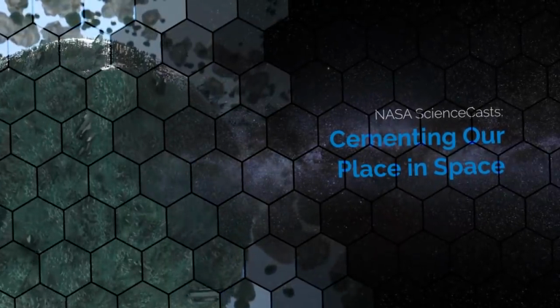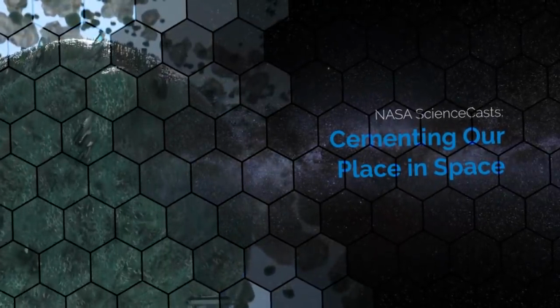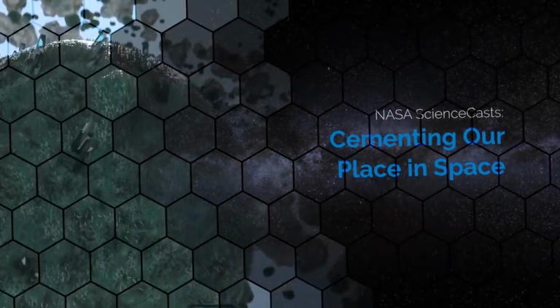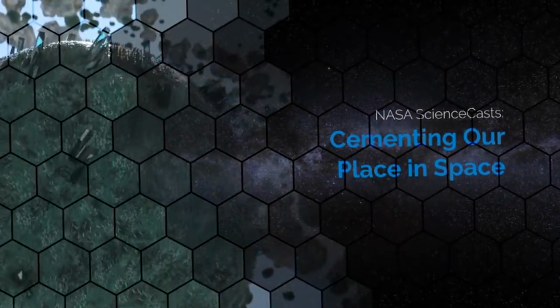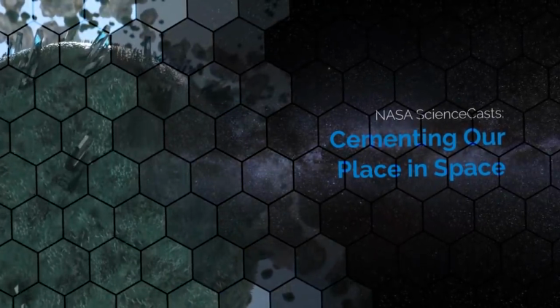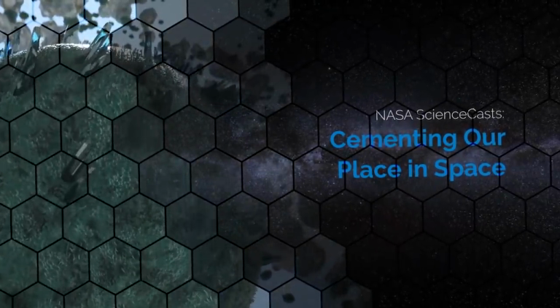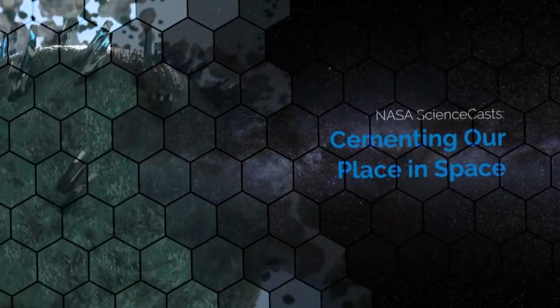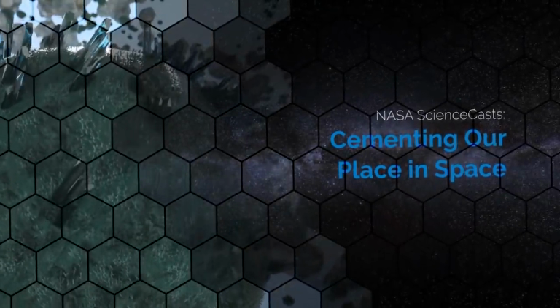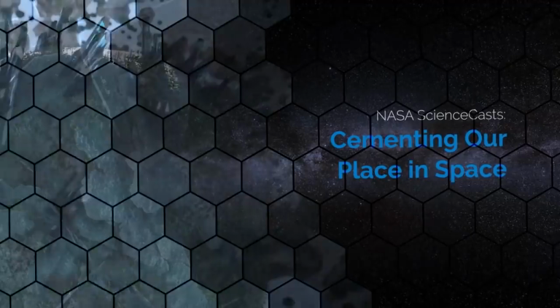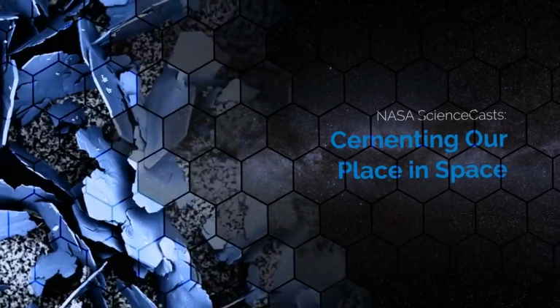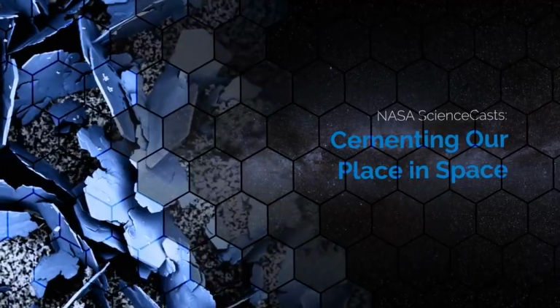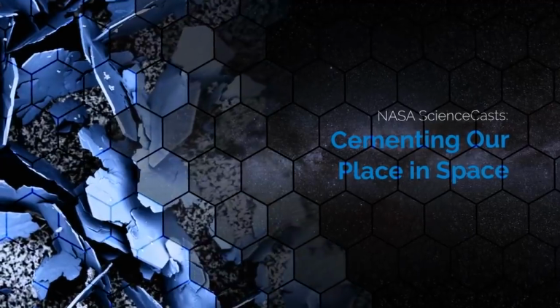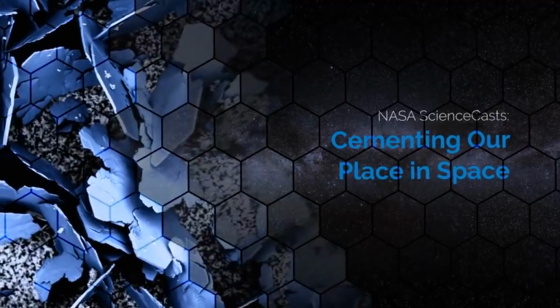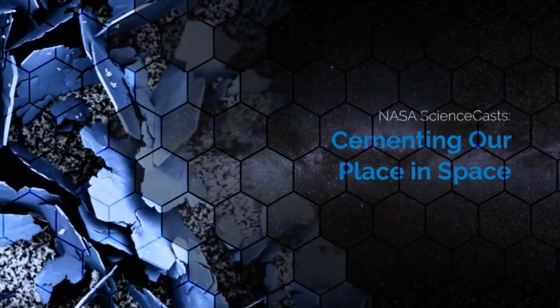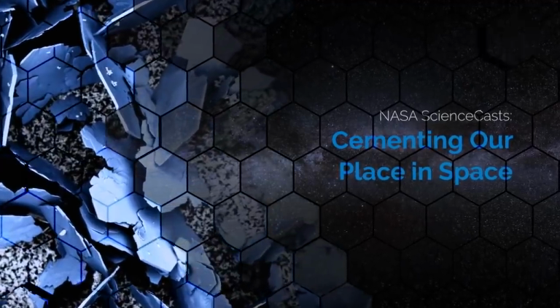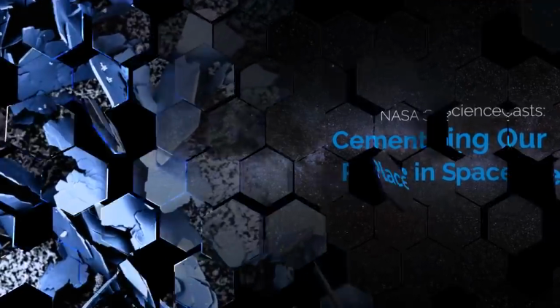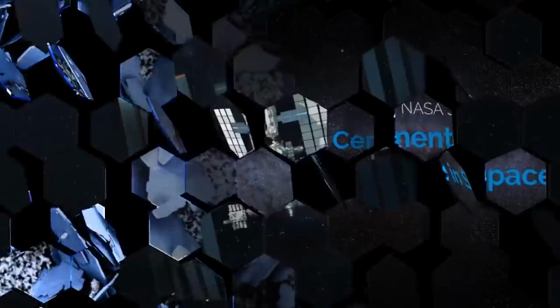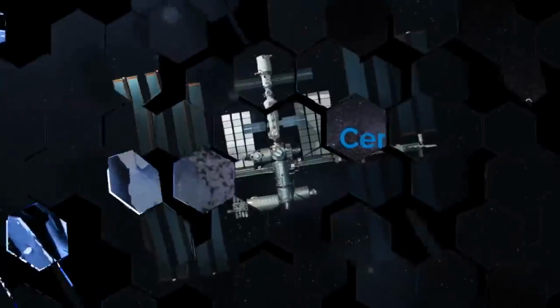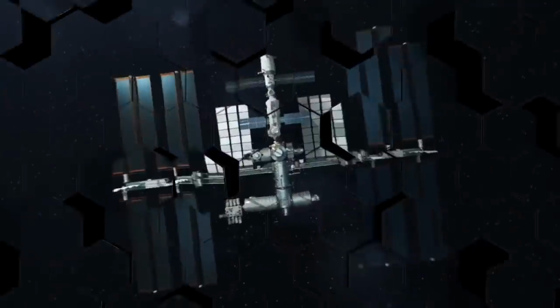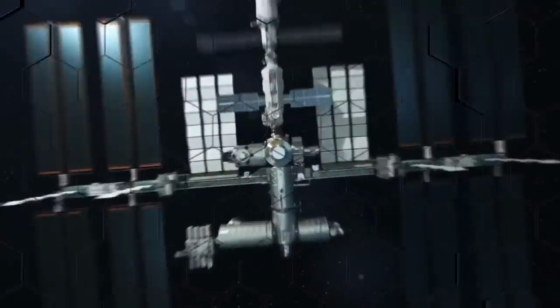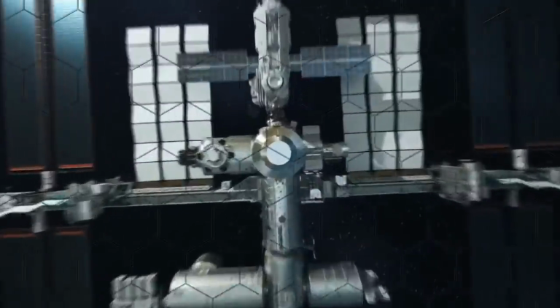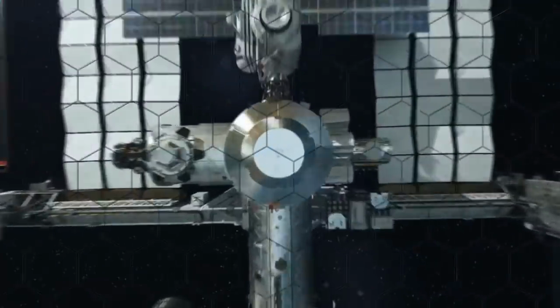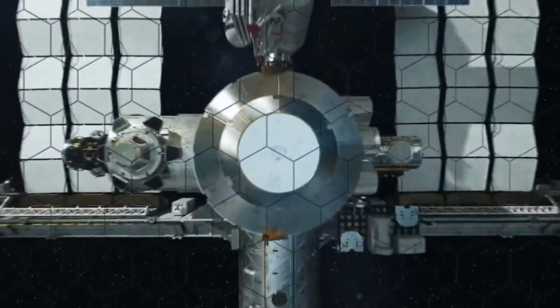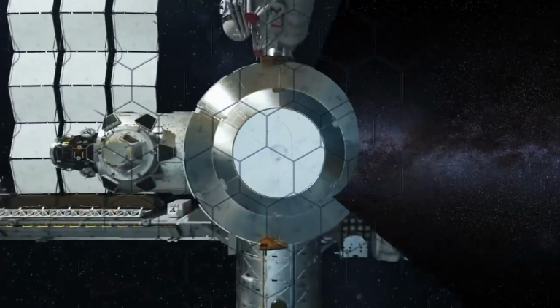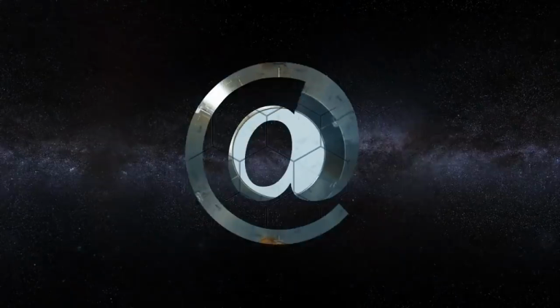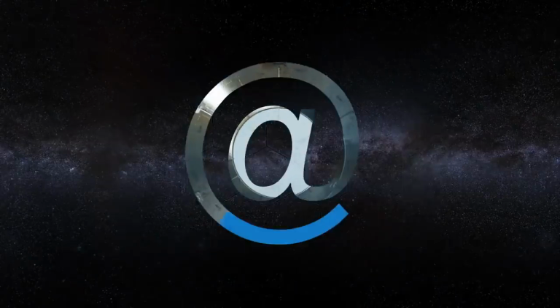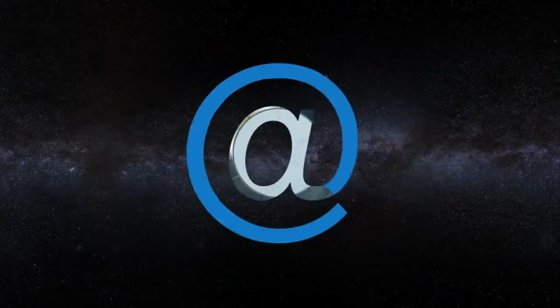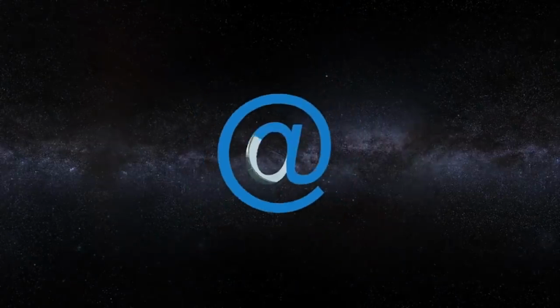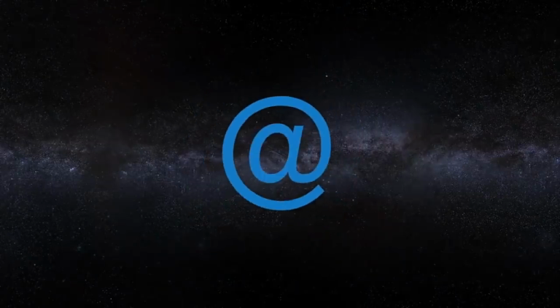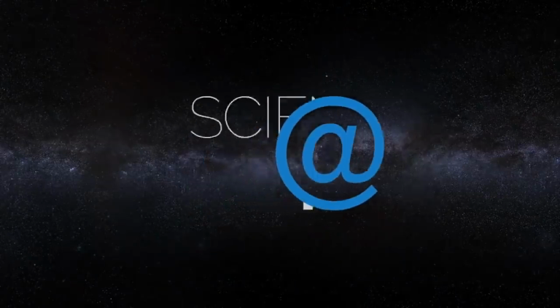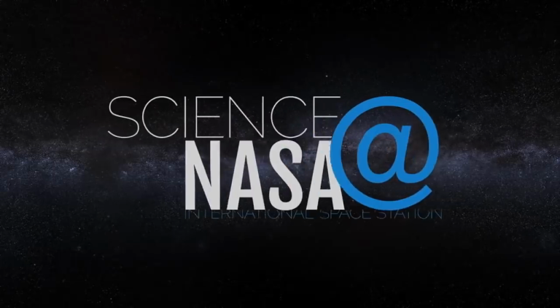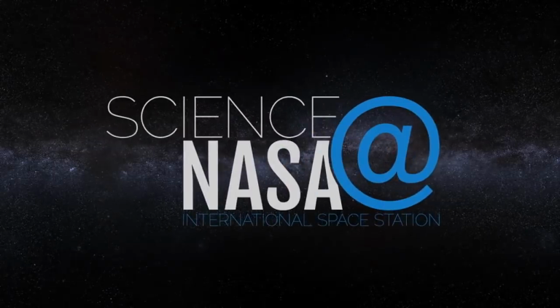Cementing Our Place in Space. Presented by Science at NASA.